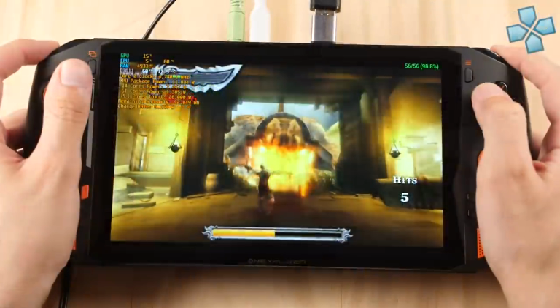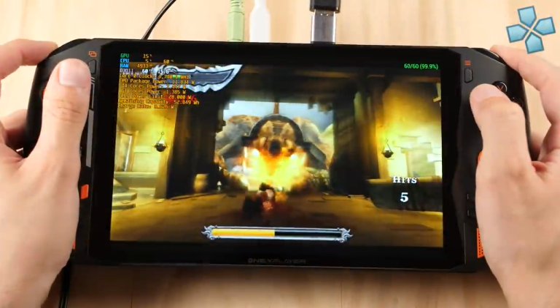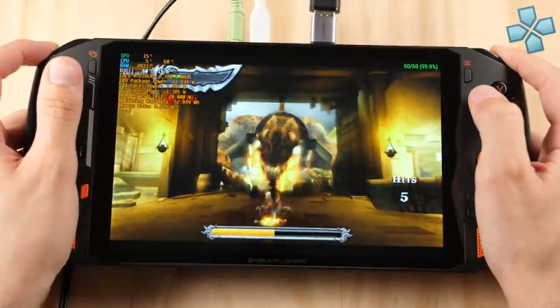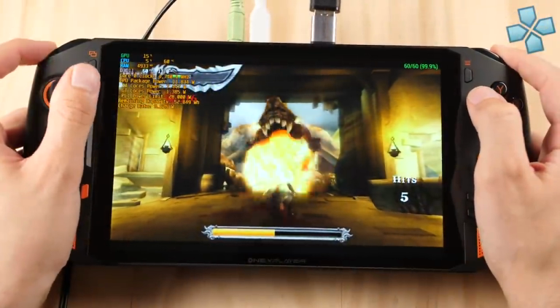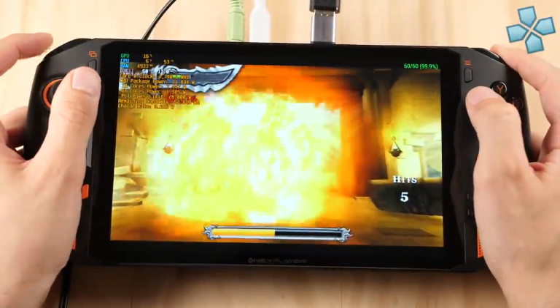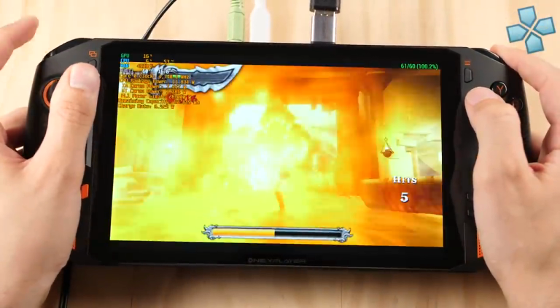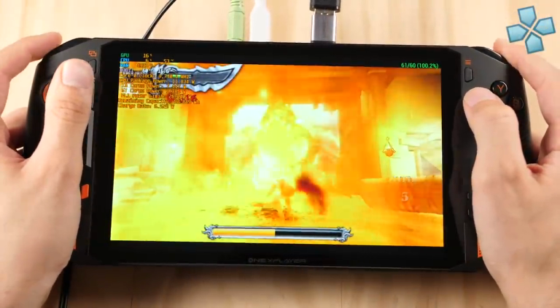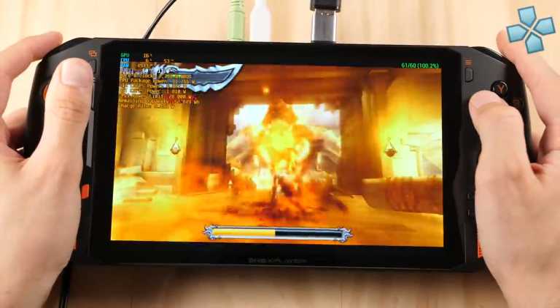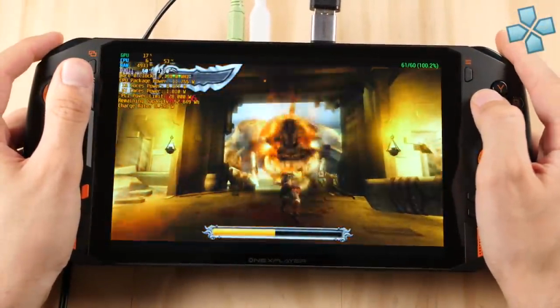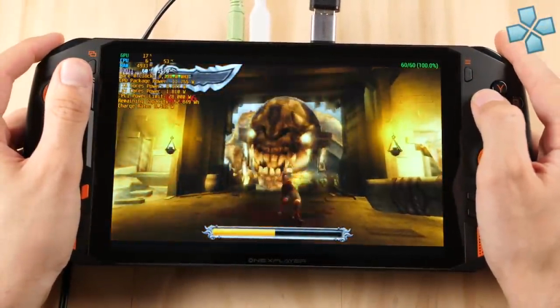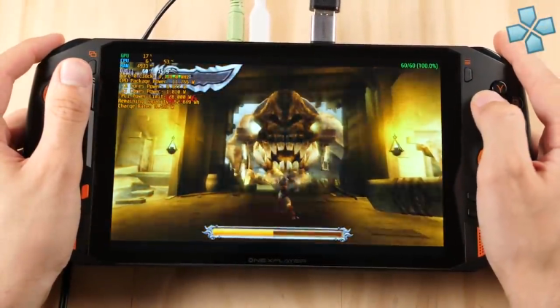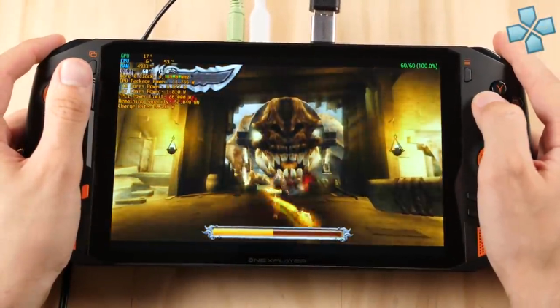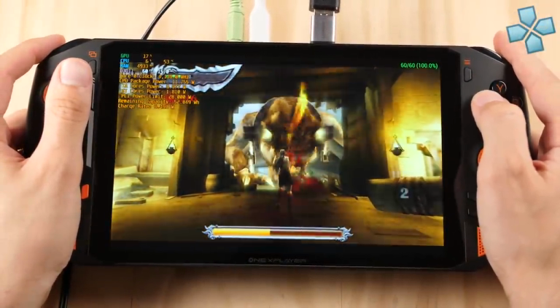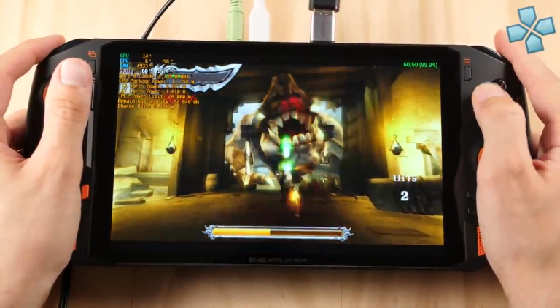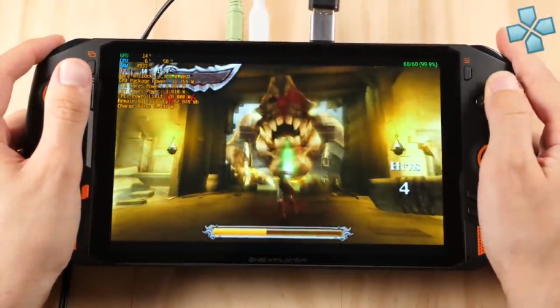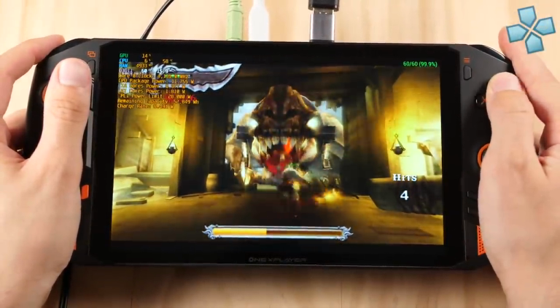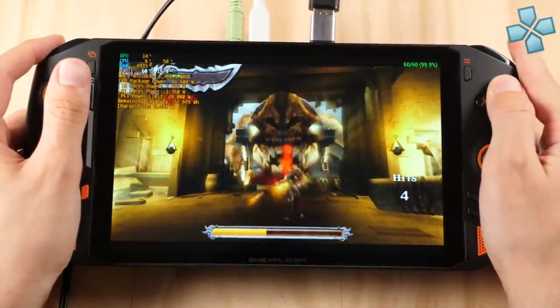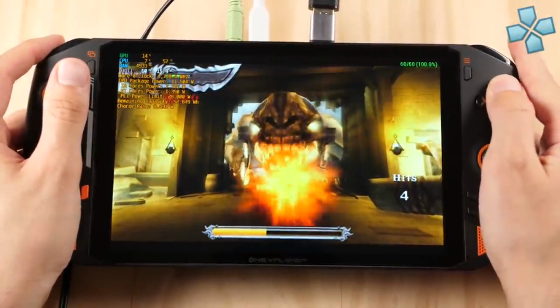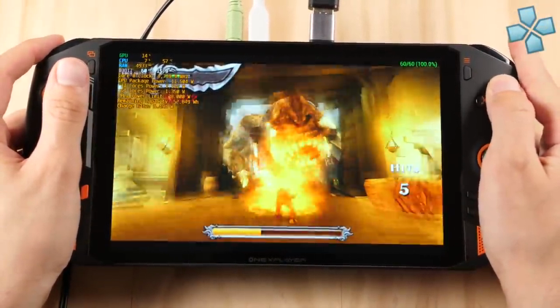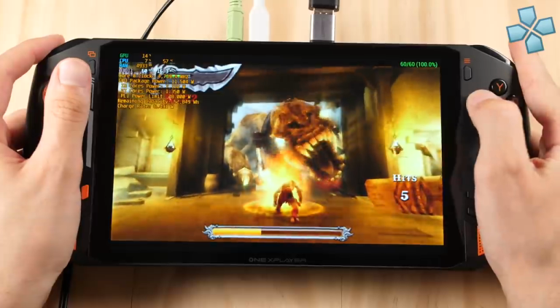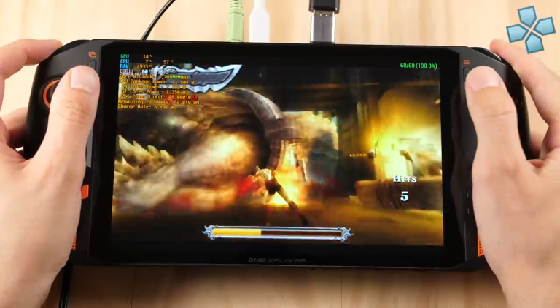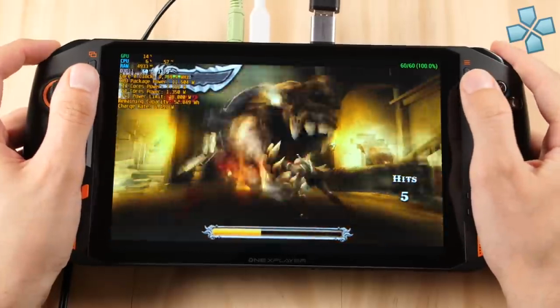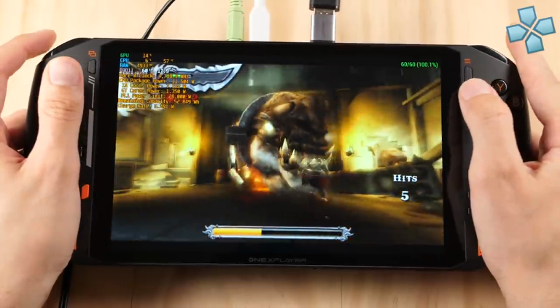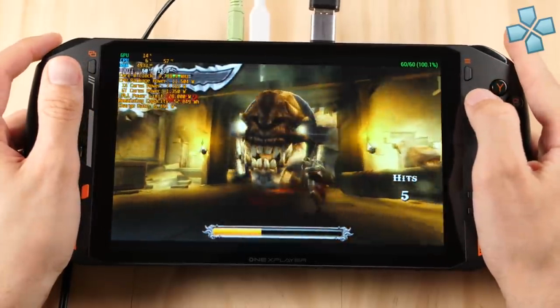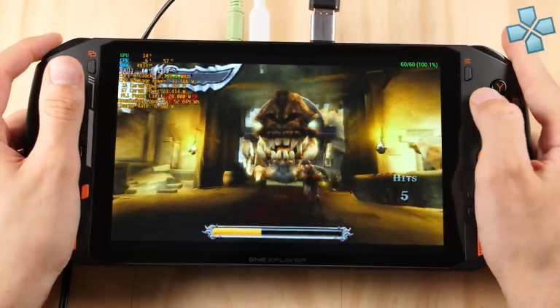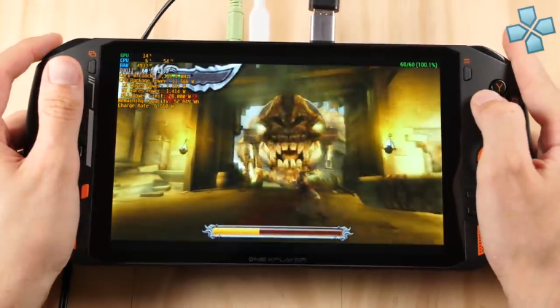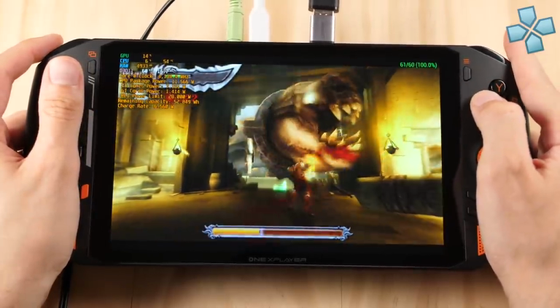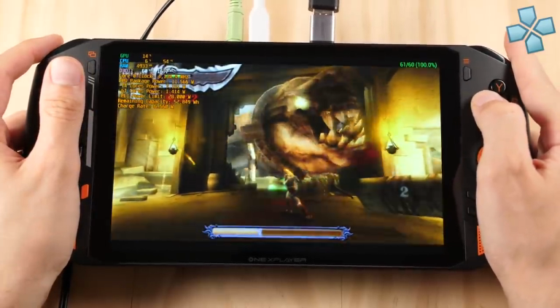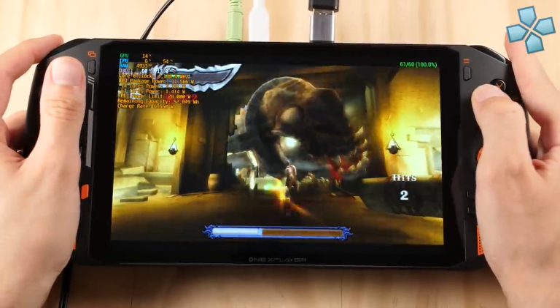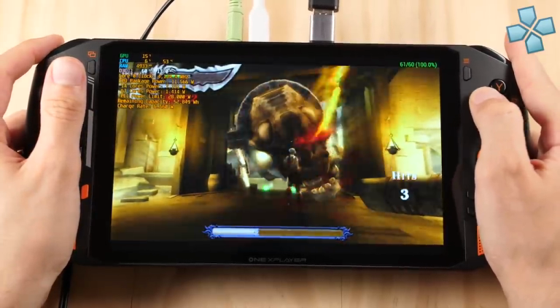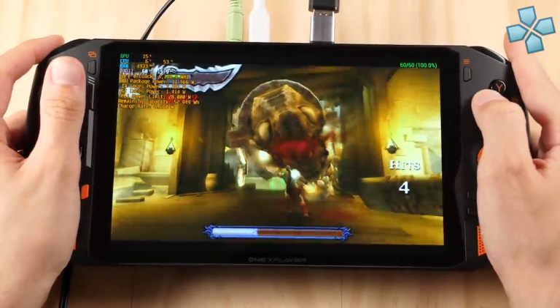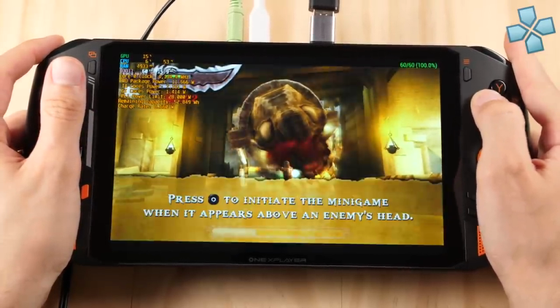Next up we have PSP running at 4x native resolution using around 12W TDP, but you could push this down a little further if you wanted to extend battery life.